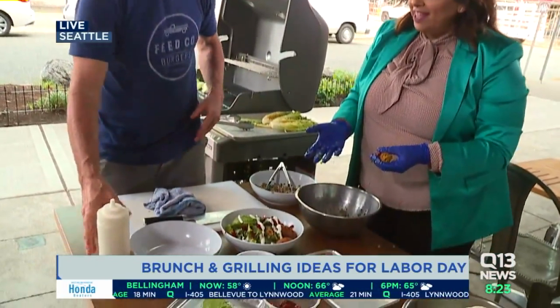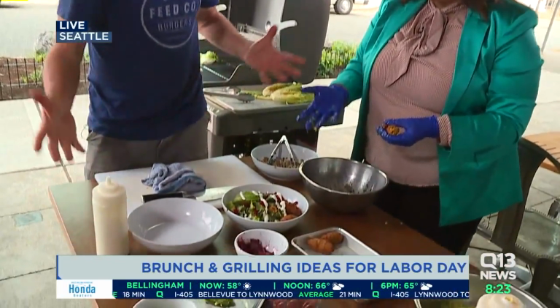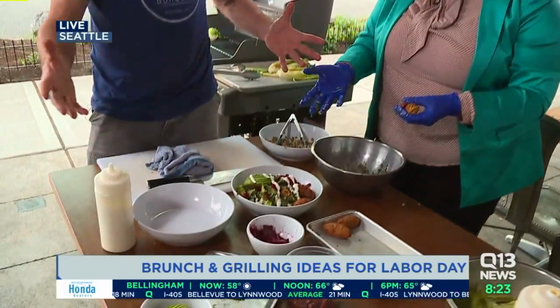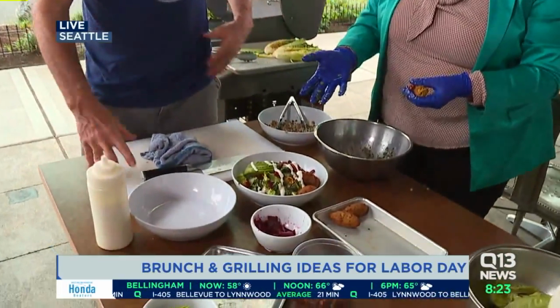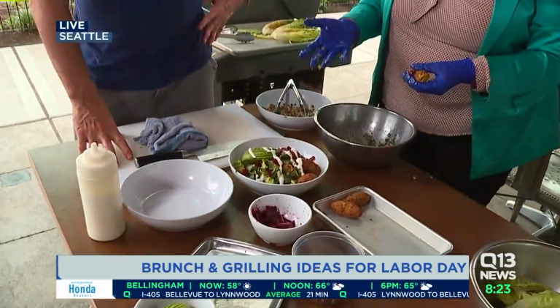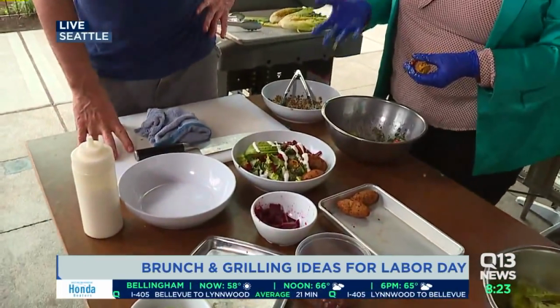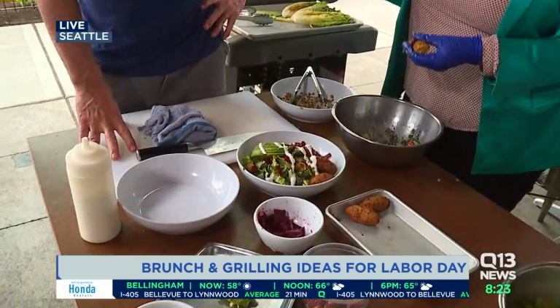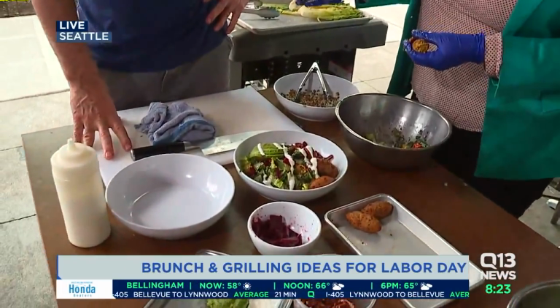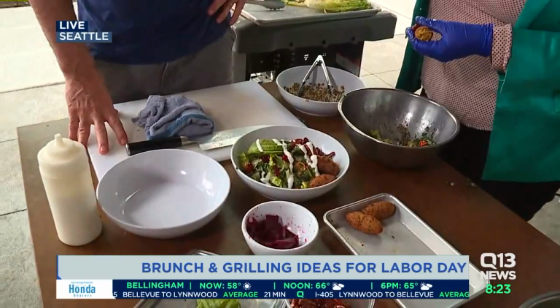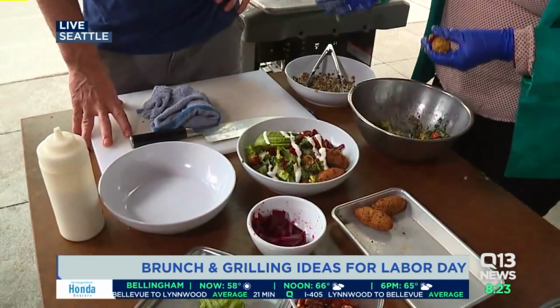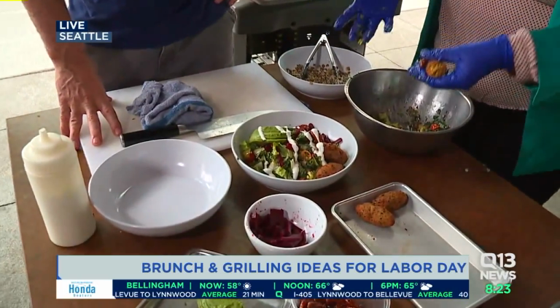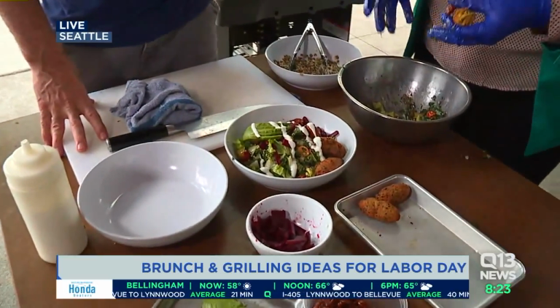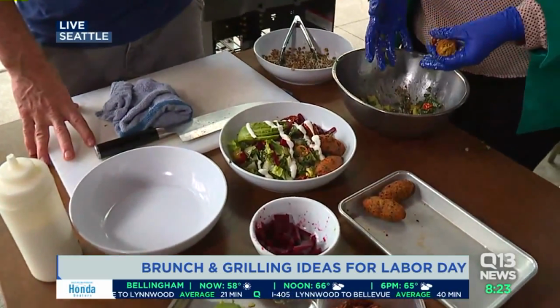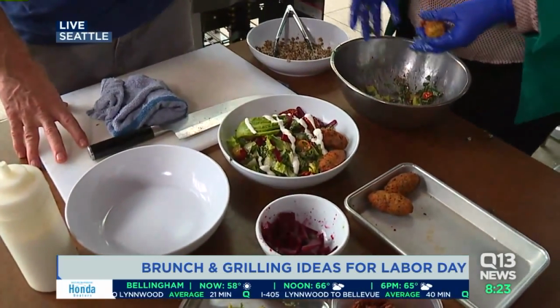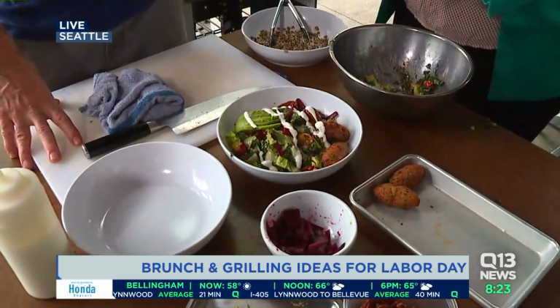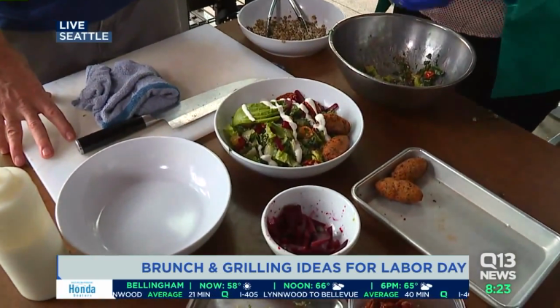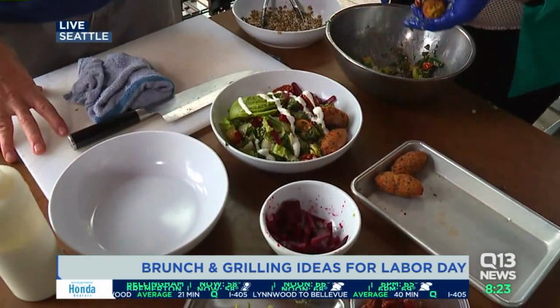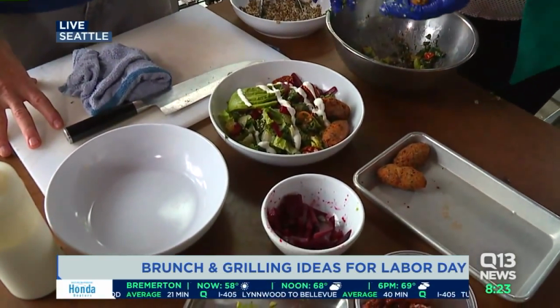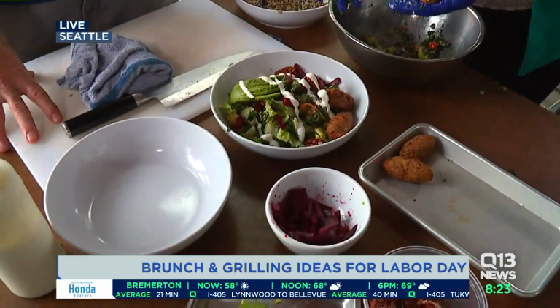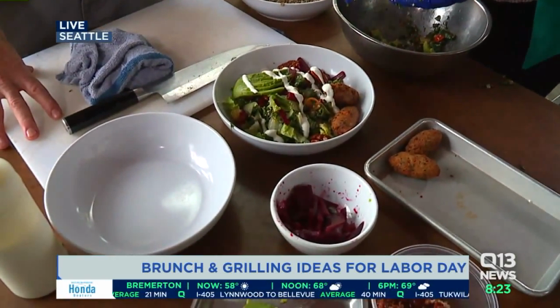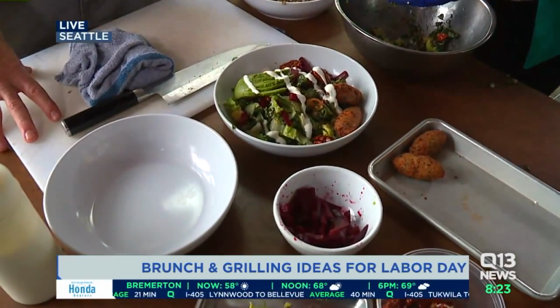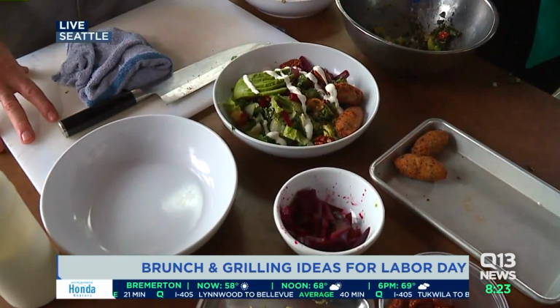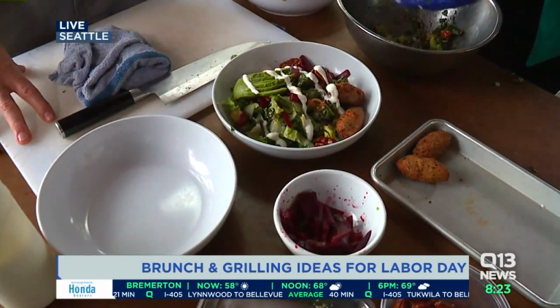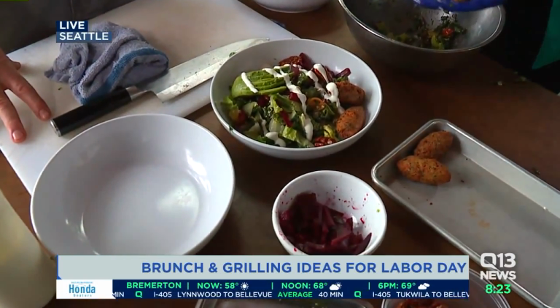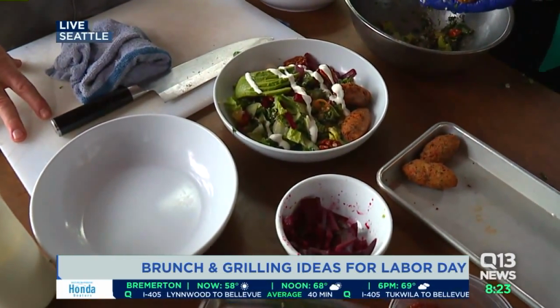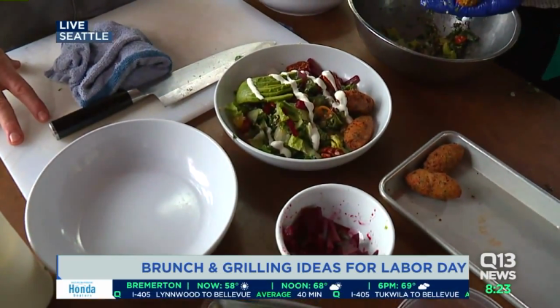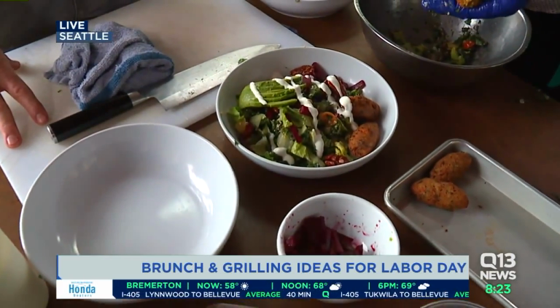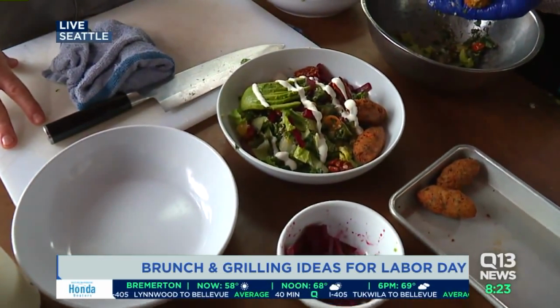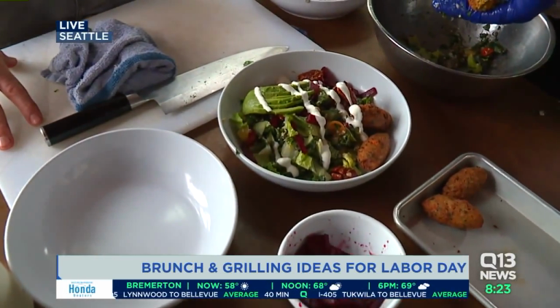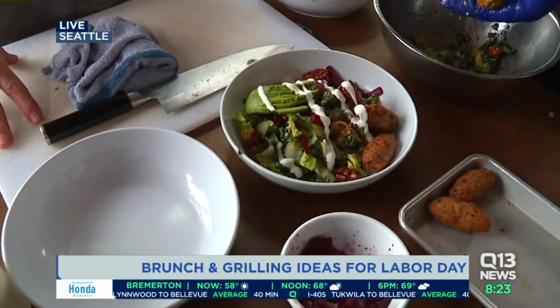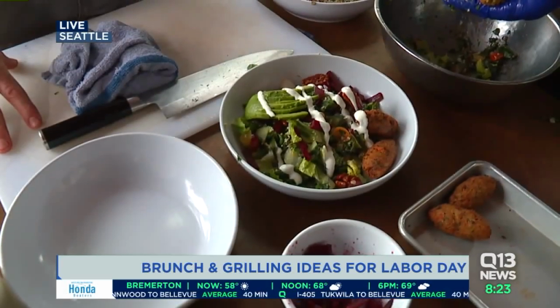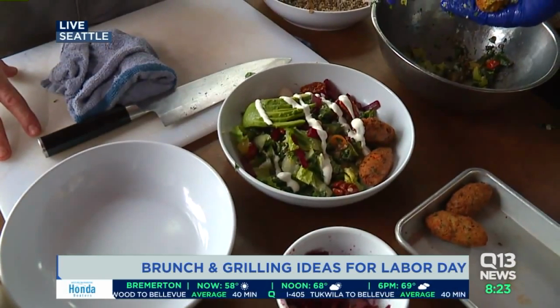This looks great. You're the professional, but I feel like you taught me how to do this. So simple — just a couple of steps, really, for Labor Day.